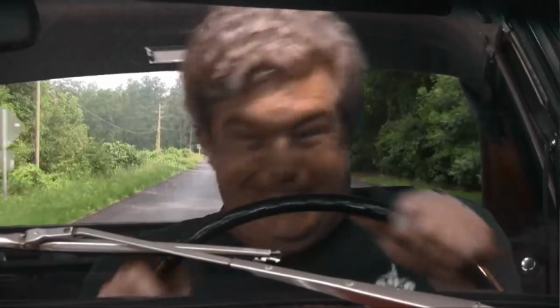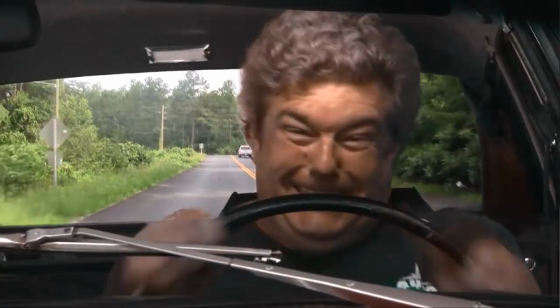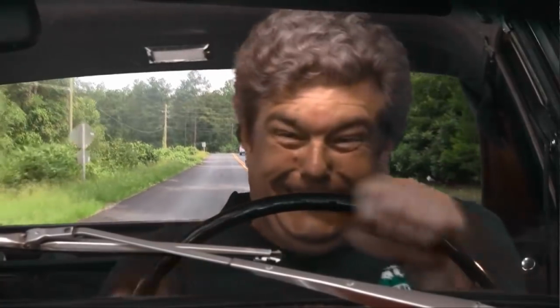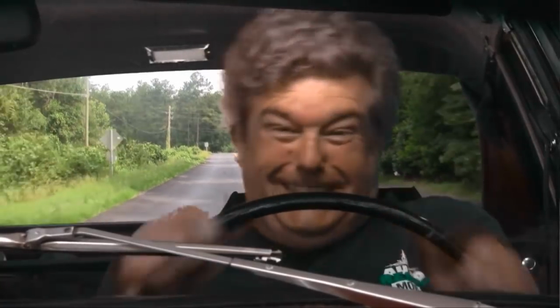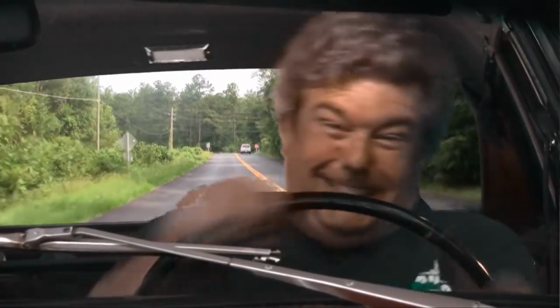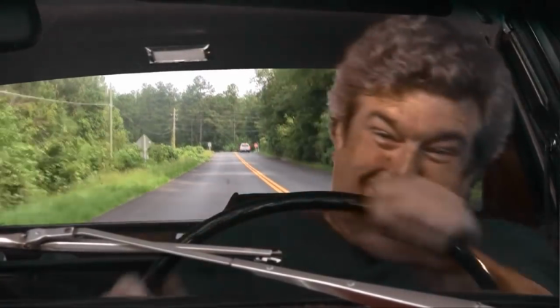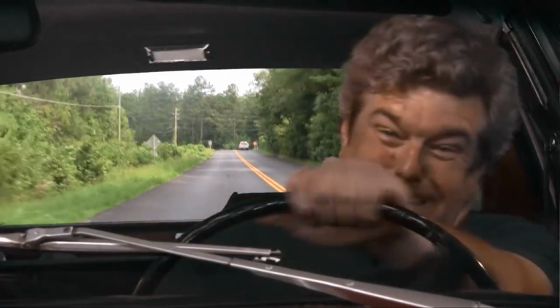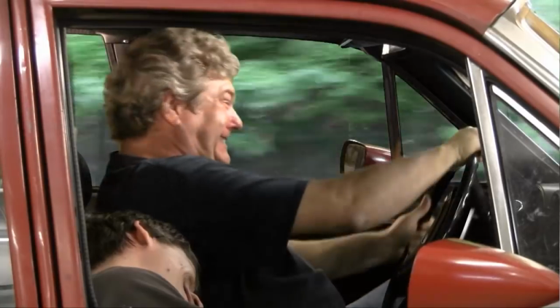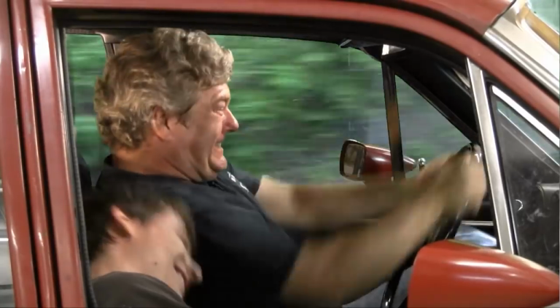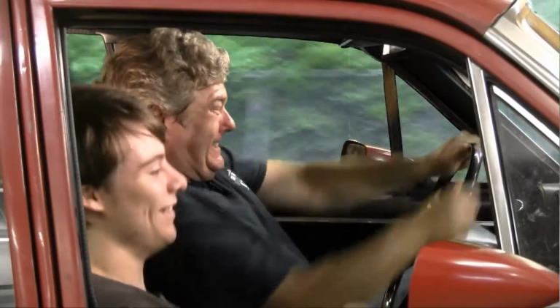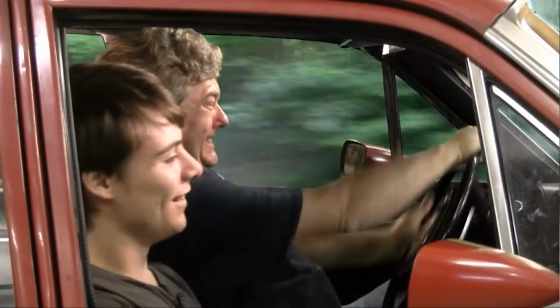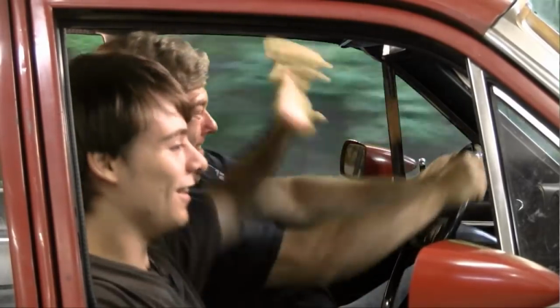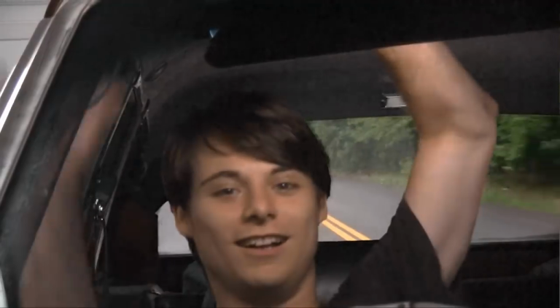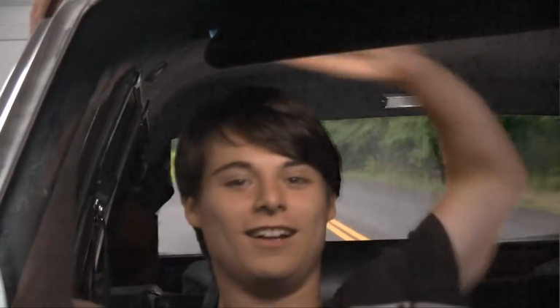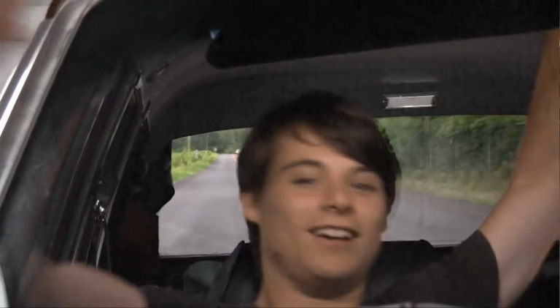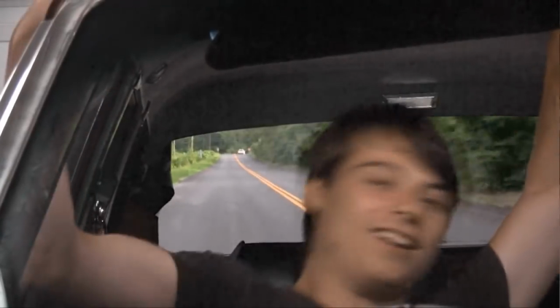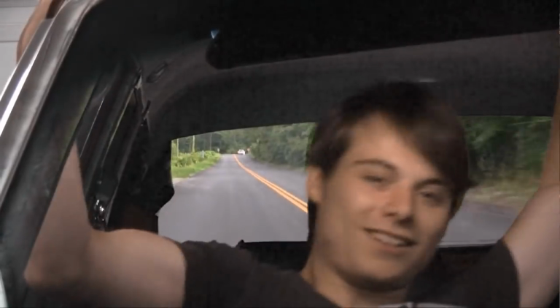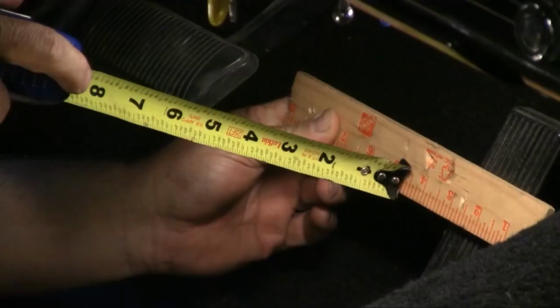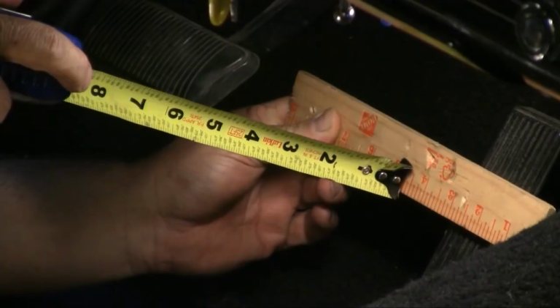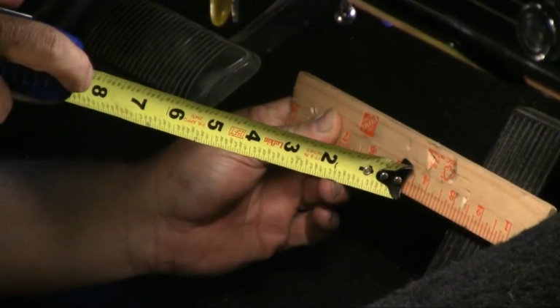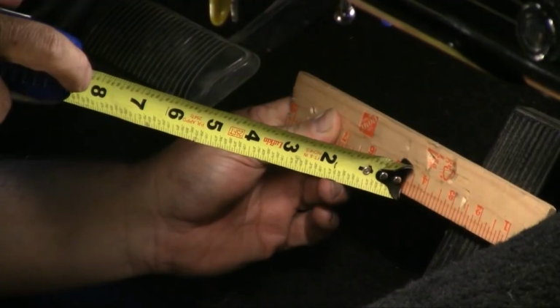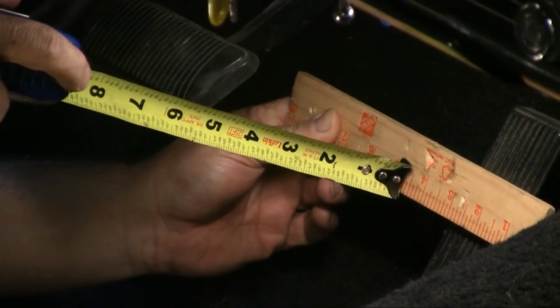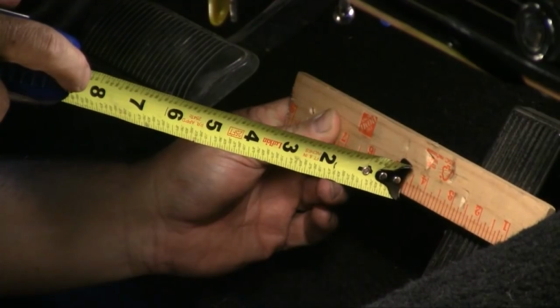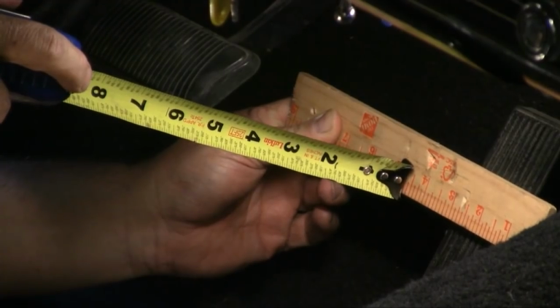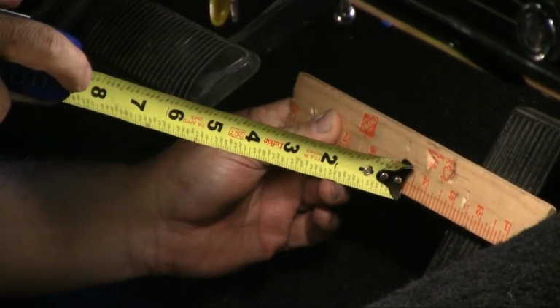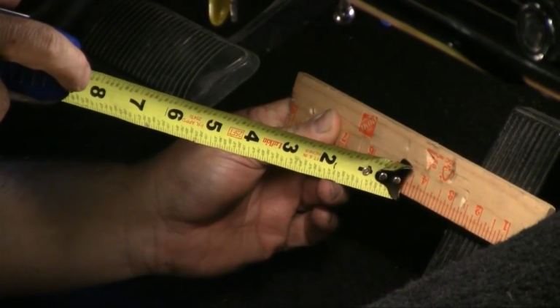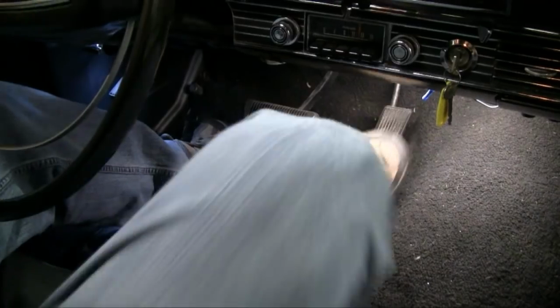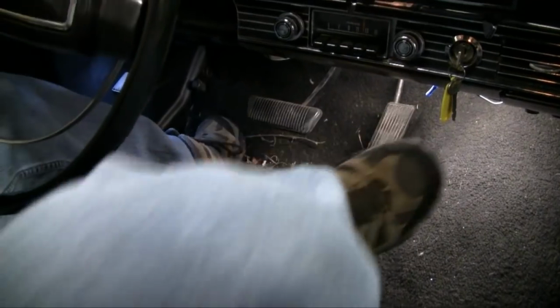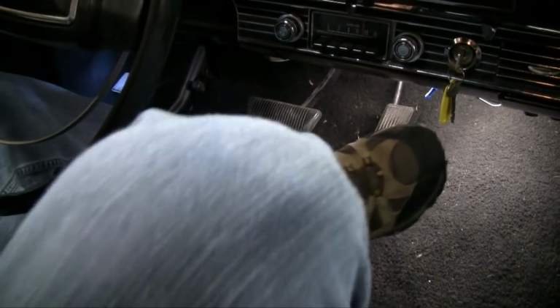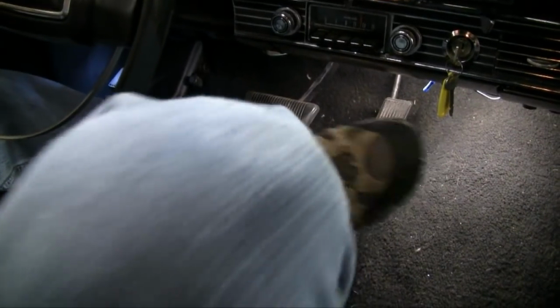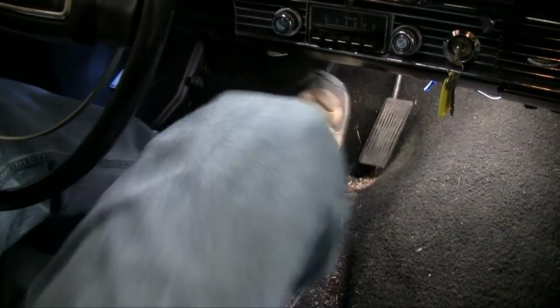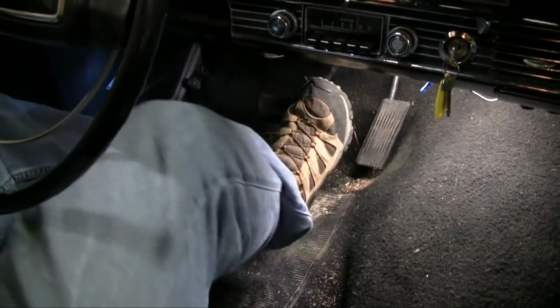Right now on Auto Resto Mod, Jeff and Dustin go for a ride Andy Griffith style, then Jeff fixes a brake pedal that is just too high.